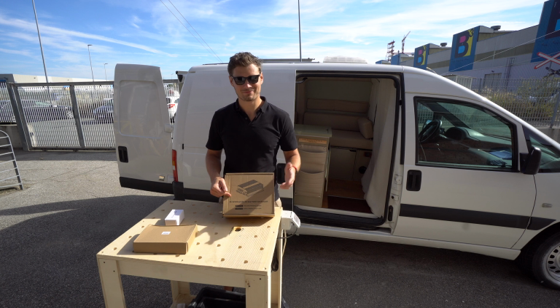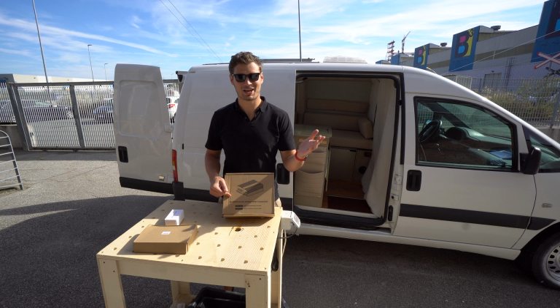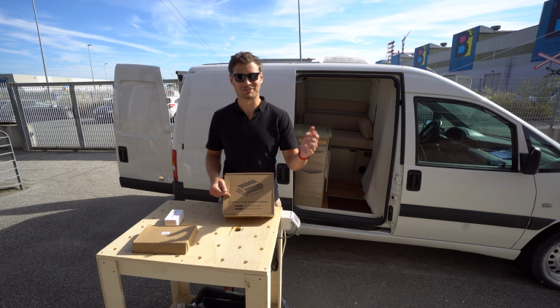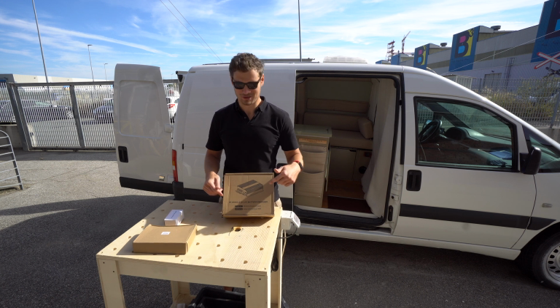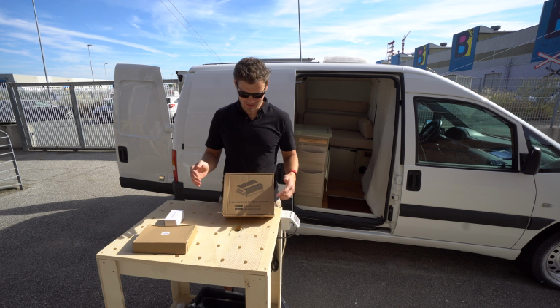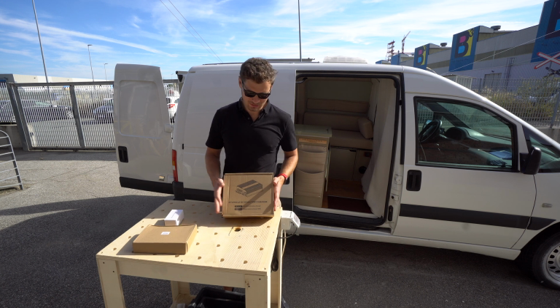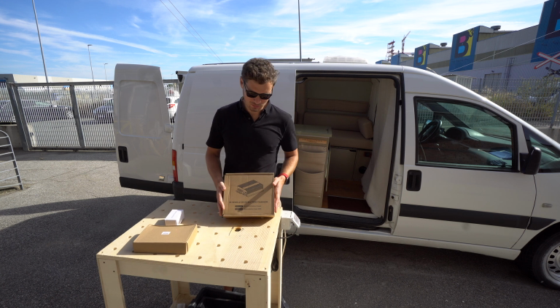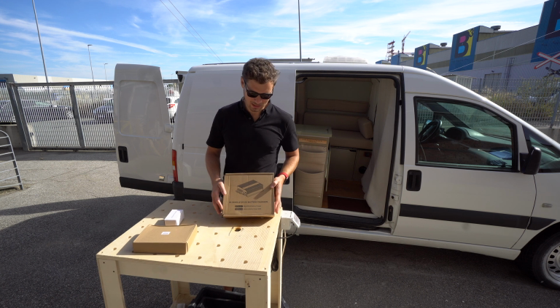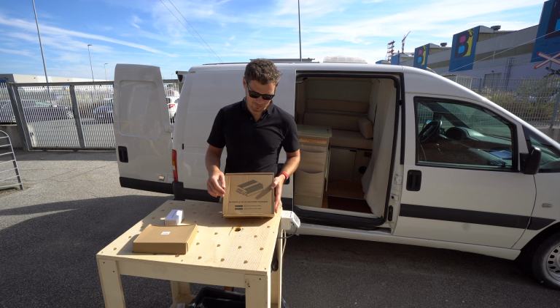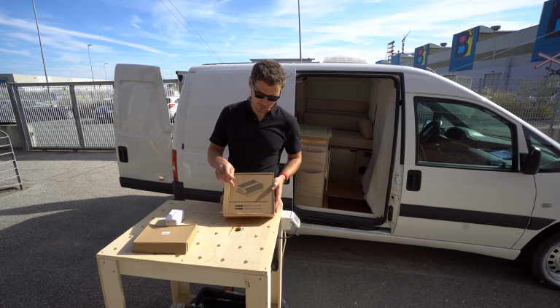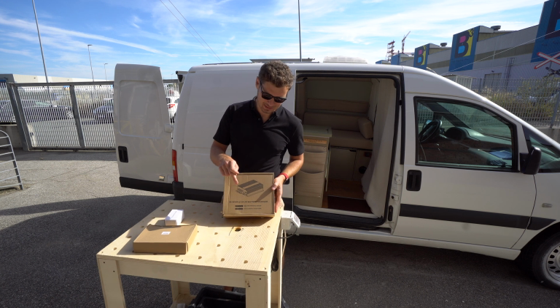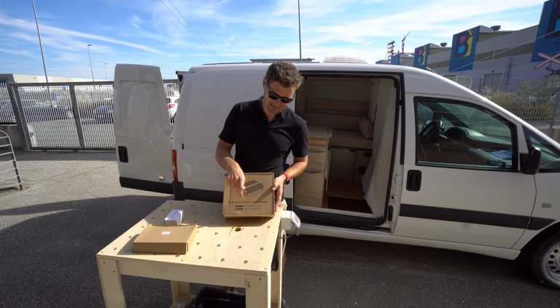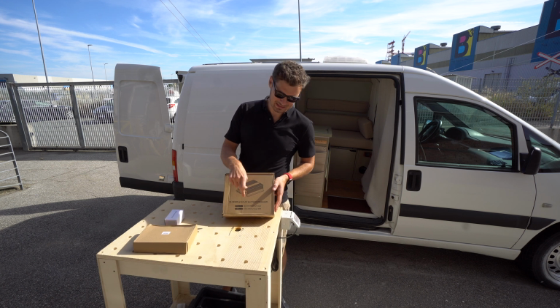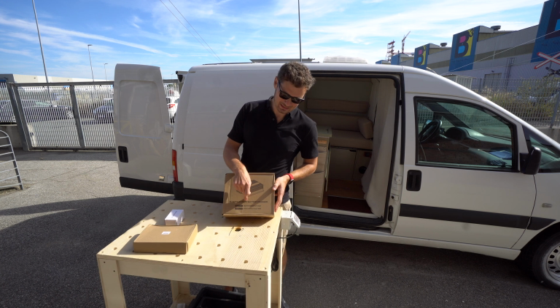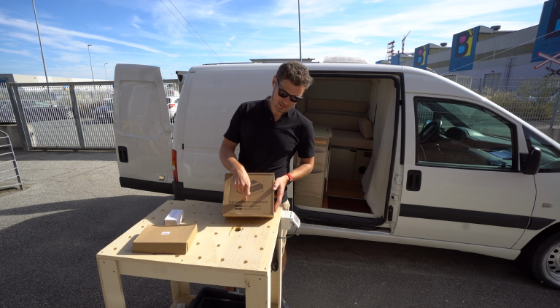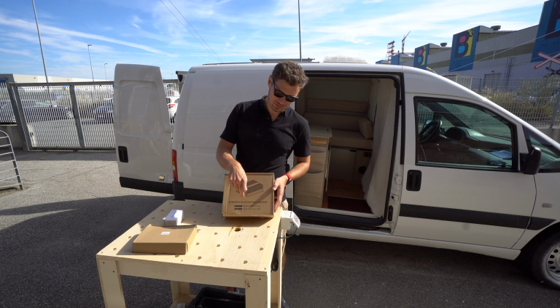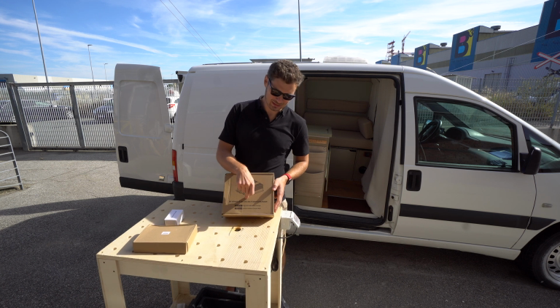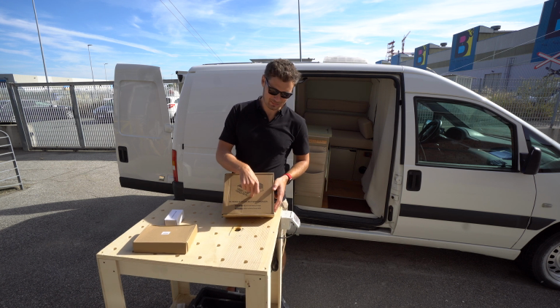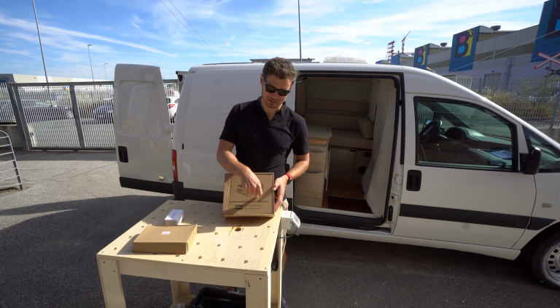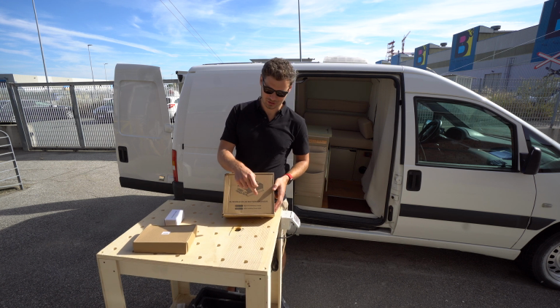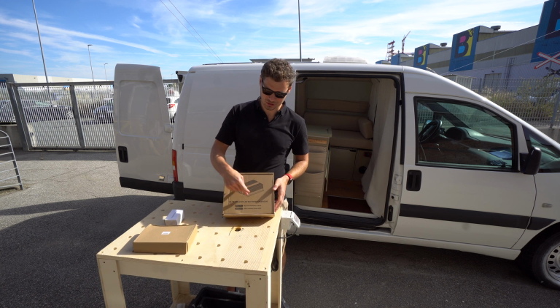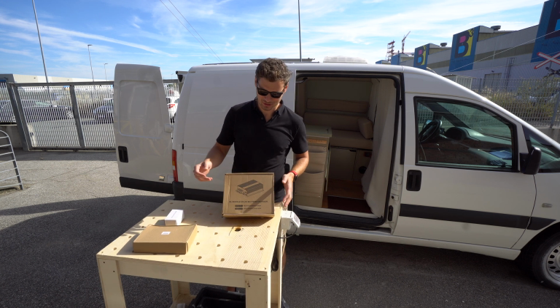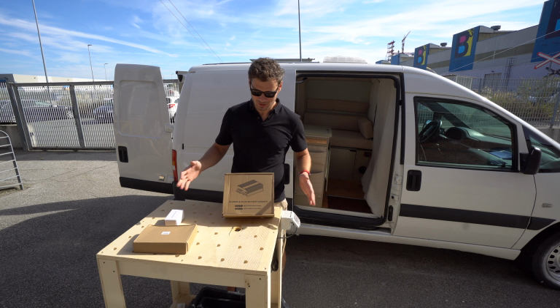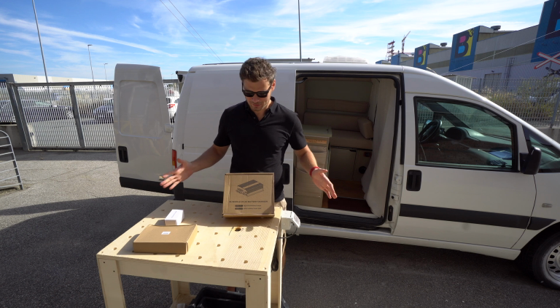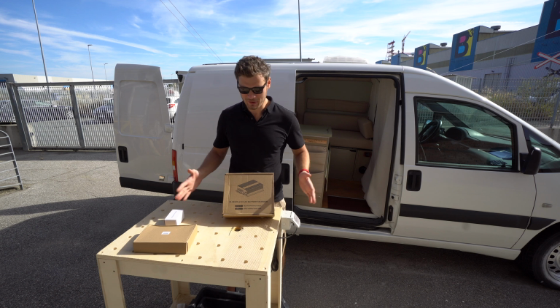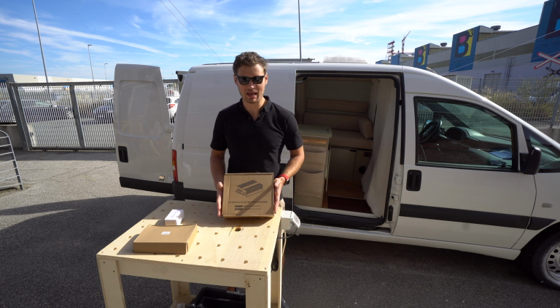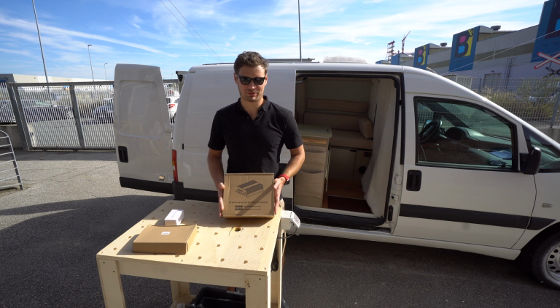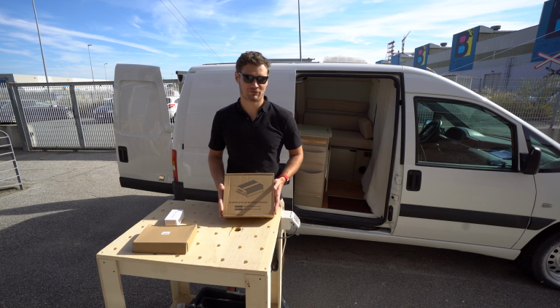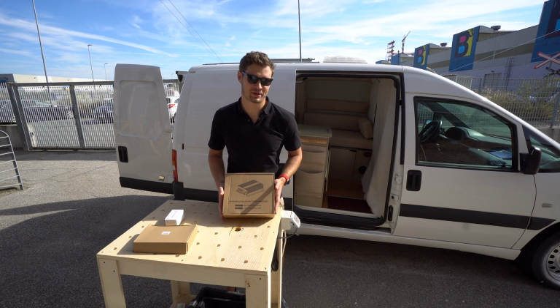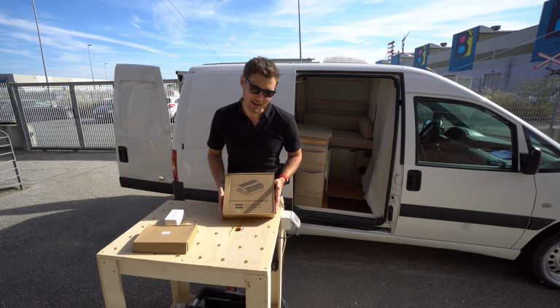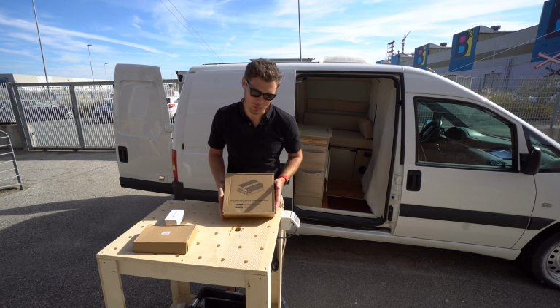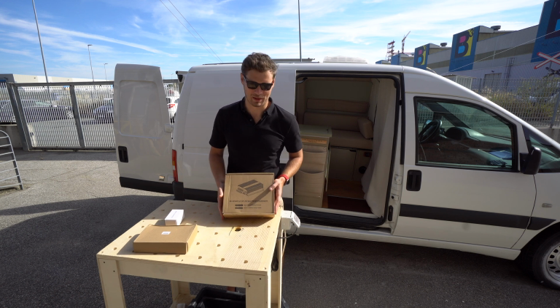Hi guys, in this video we'll have a look at this DC to DC battery charger, 30 amps for your camper van.